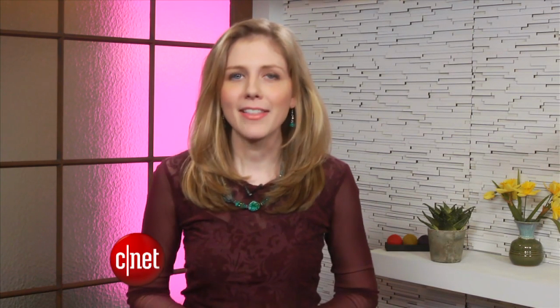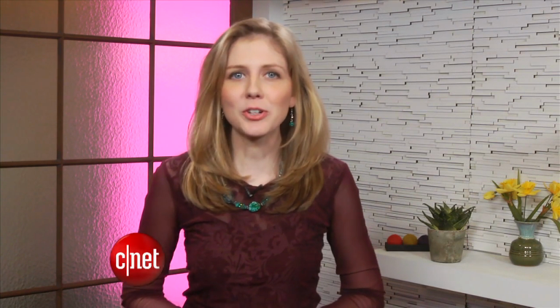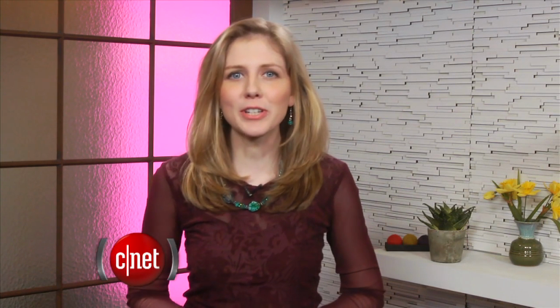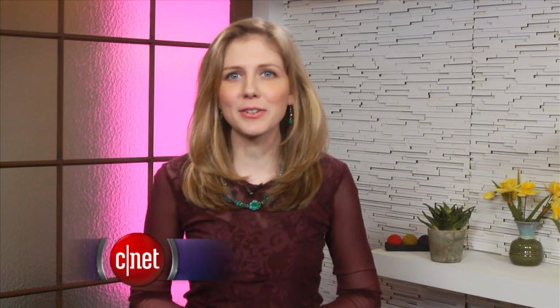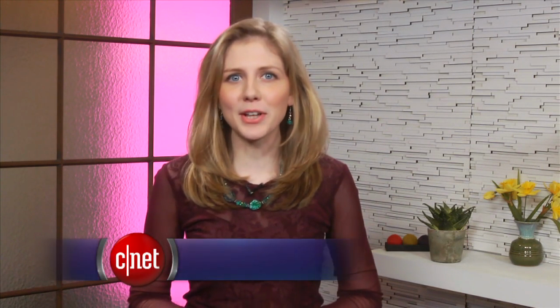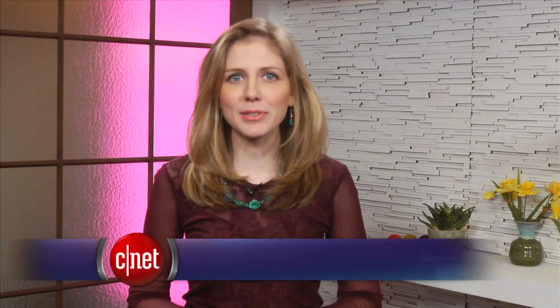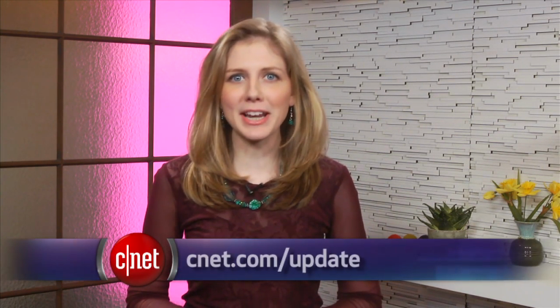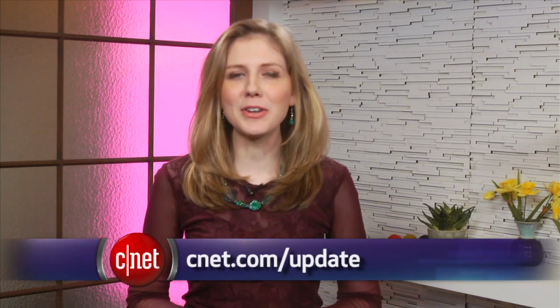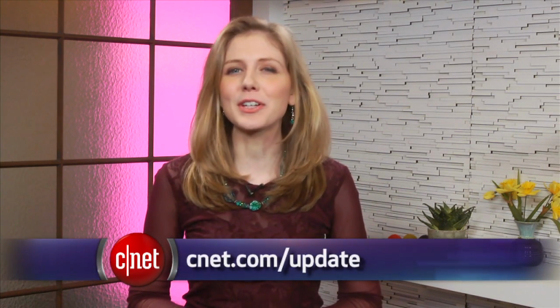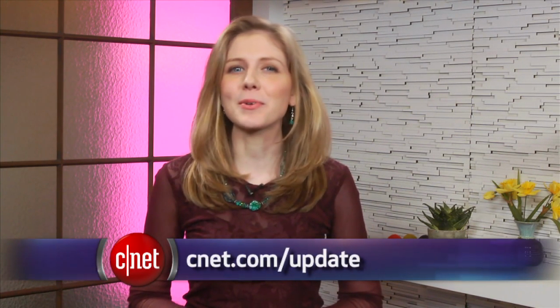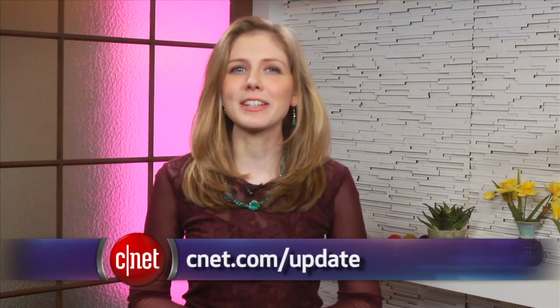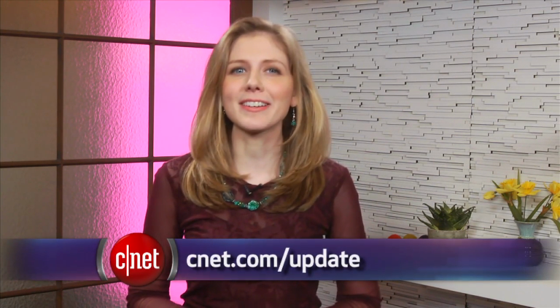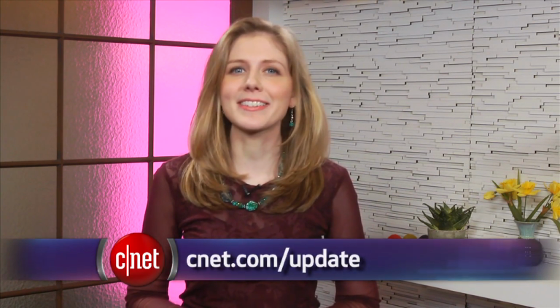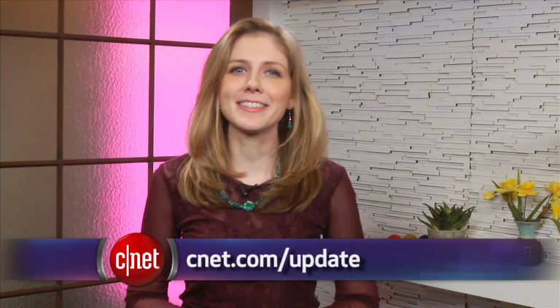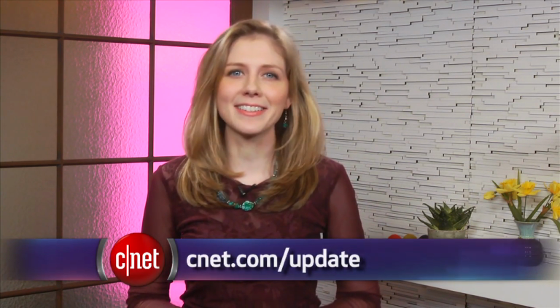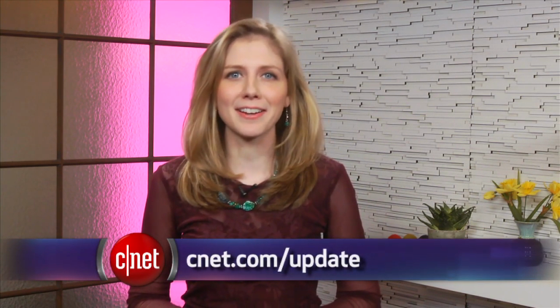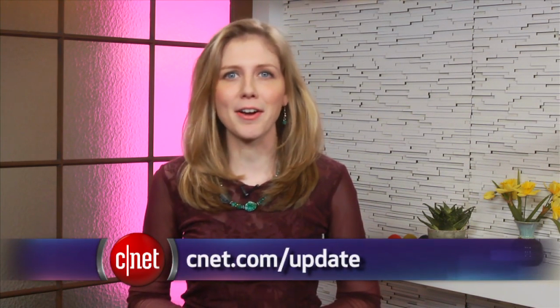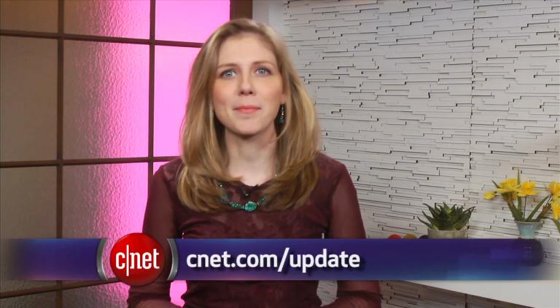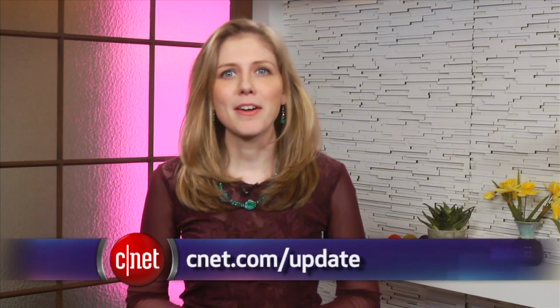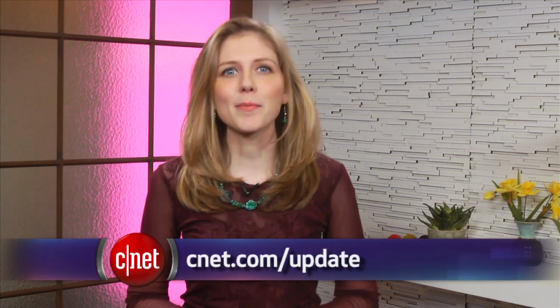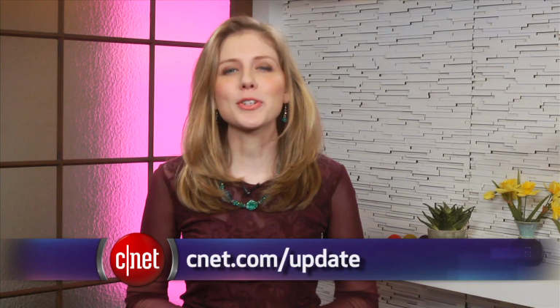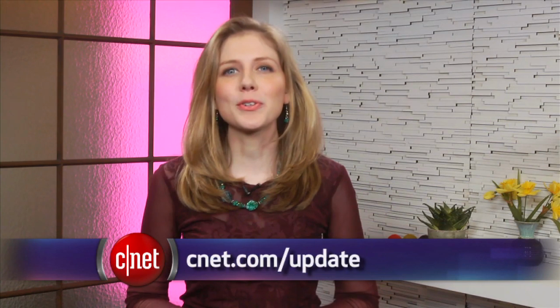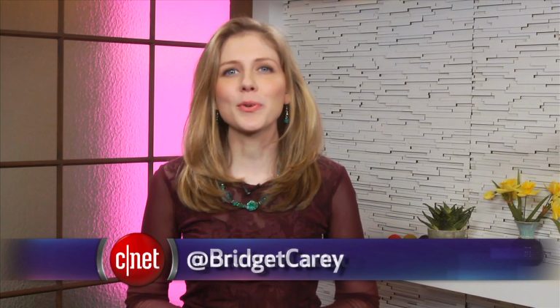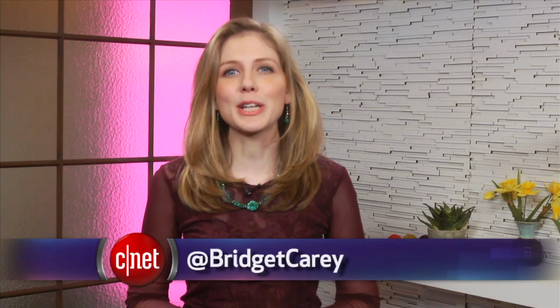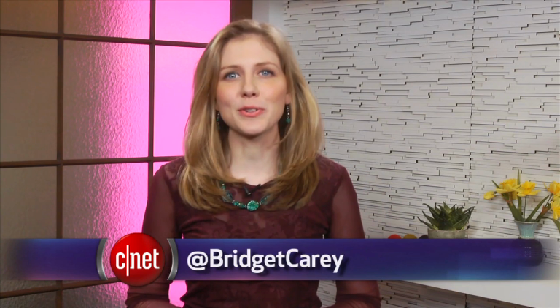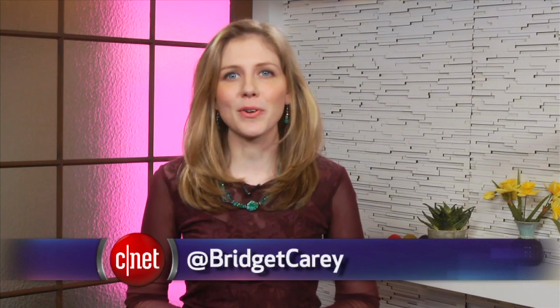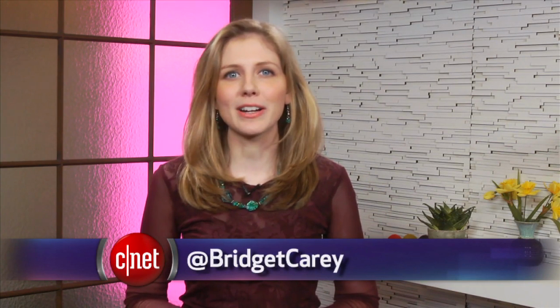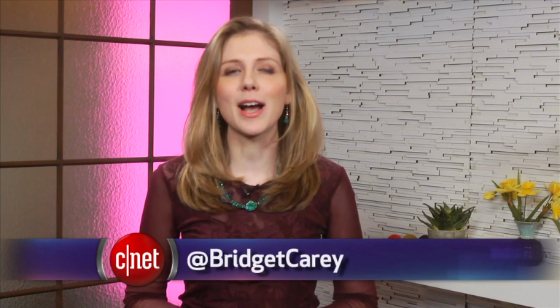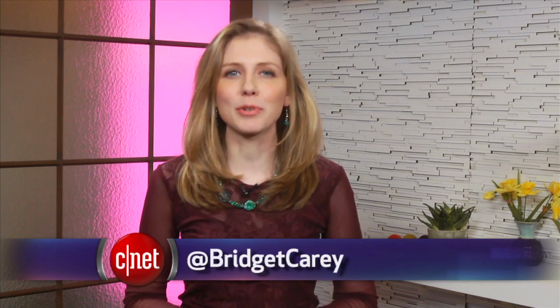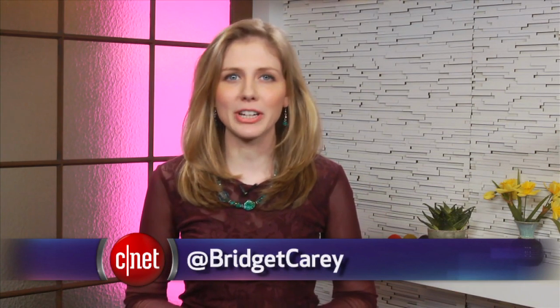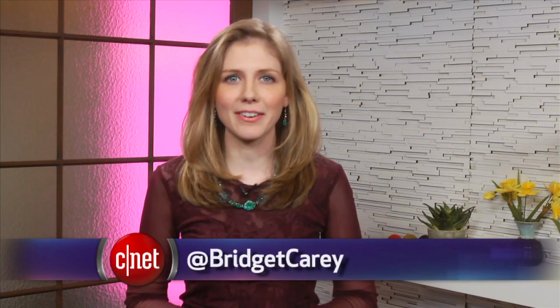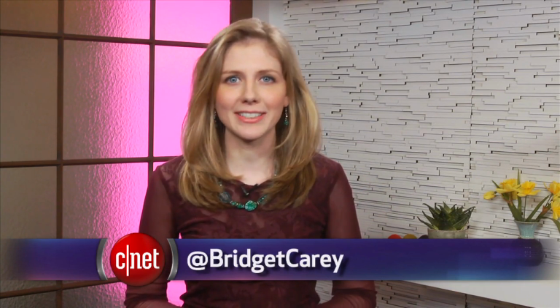That's your tech news update, and you can get more details at cnet.com. From our studios in New York, I'm Bridget Carey.